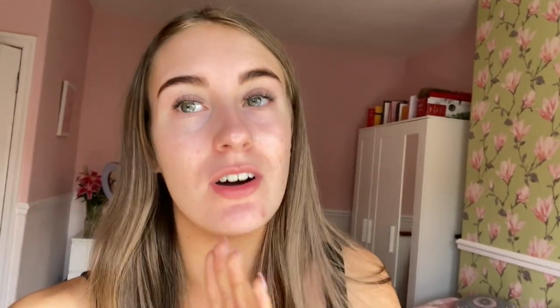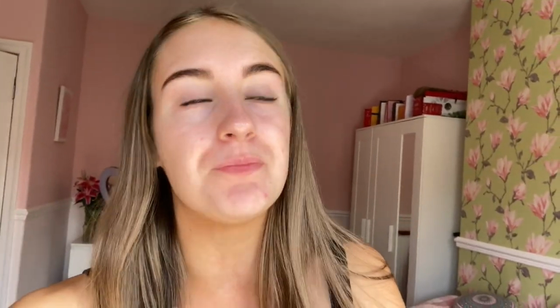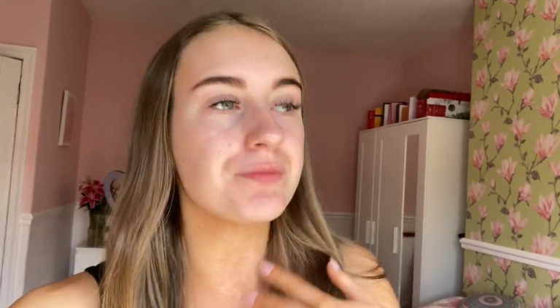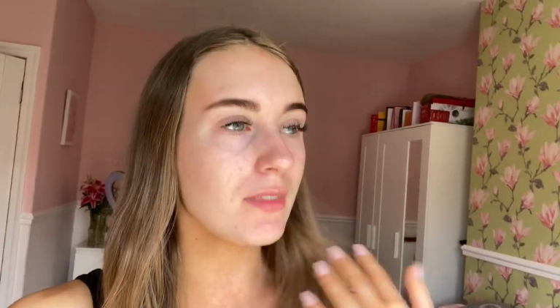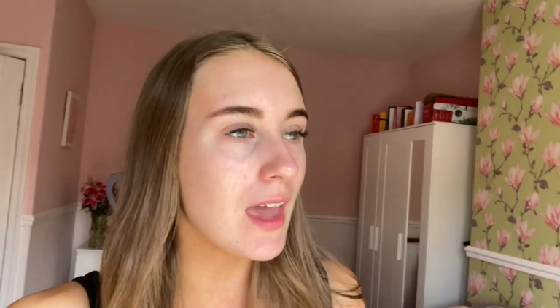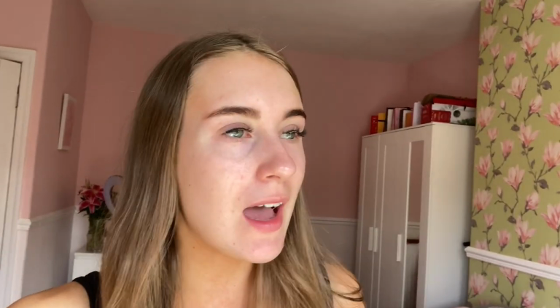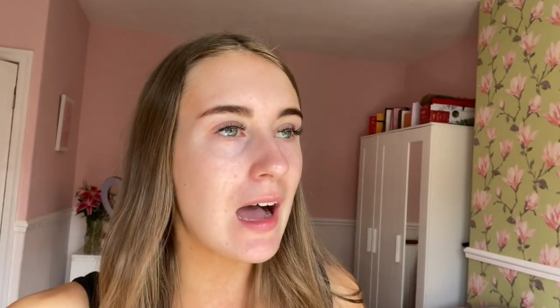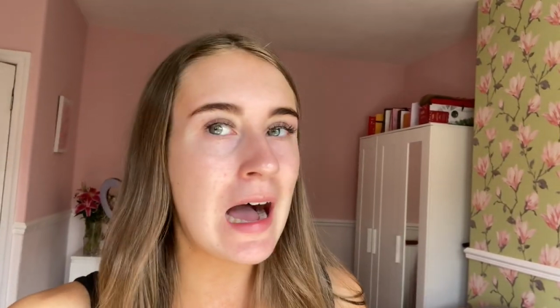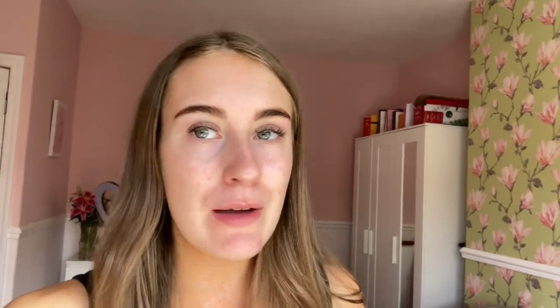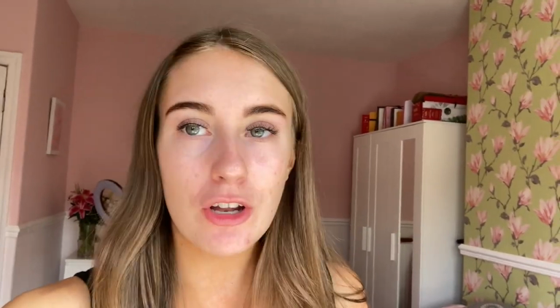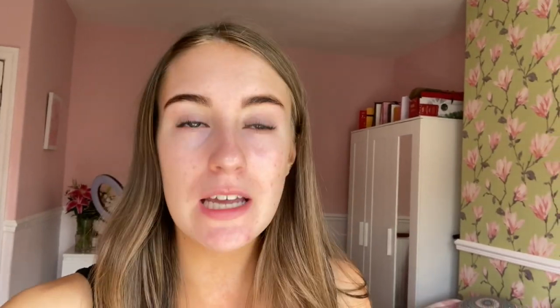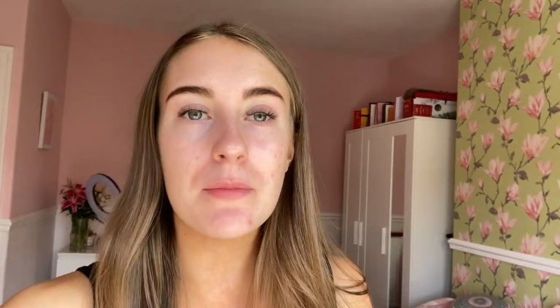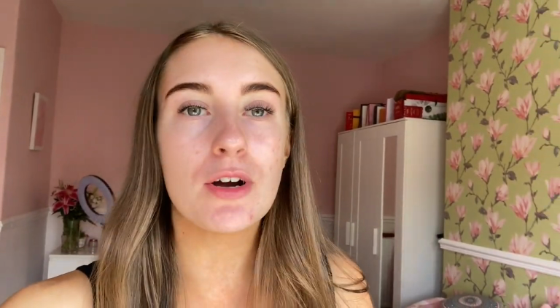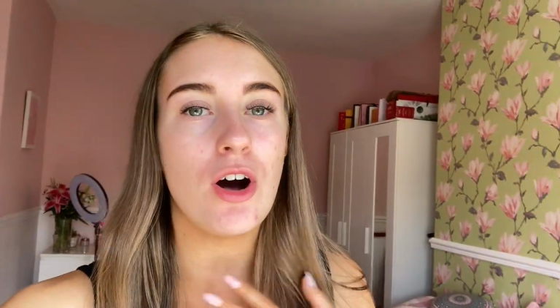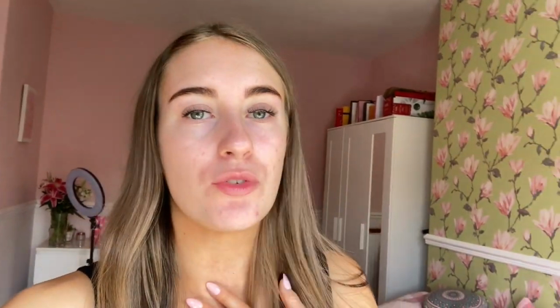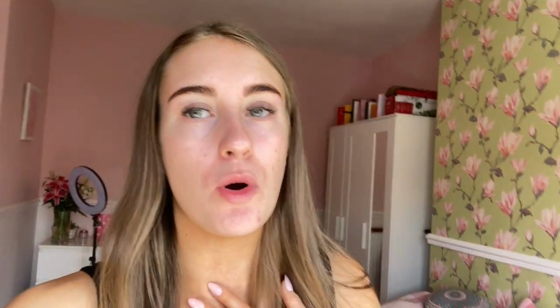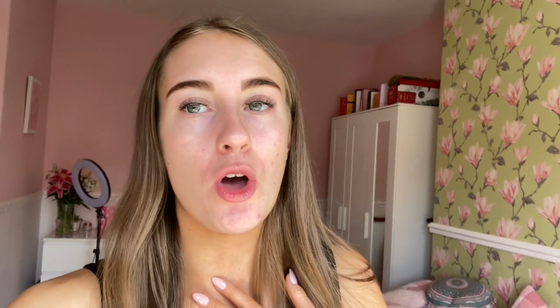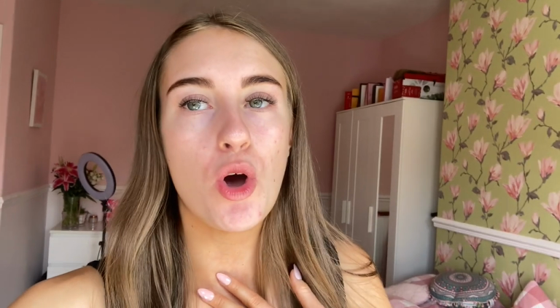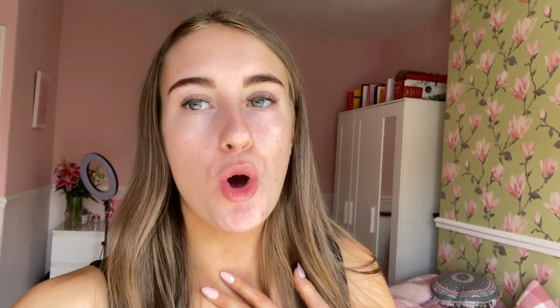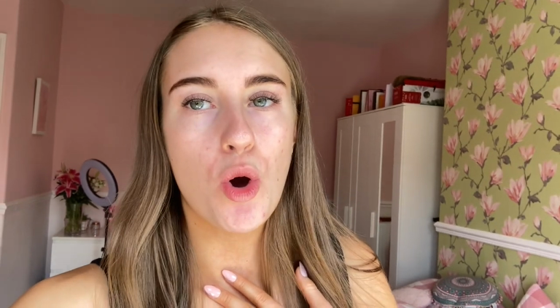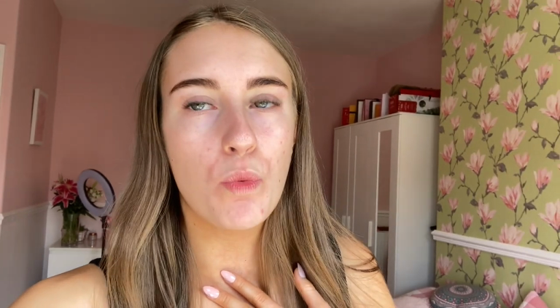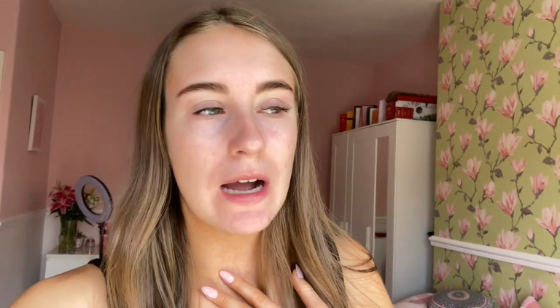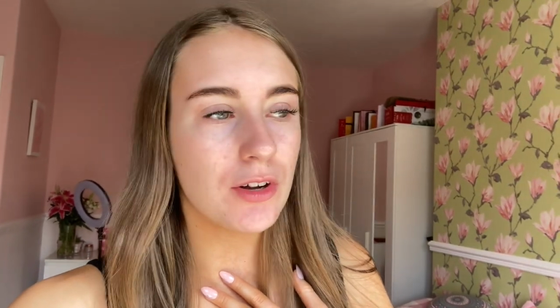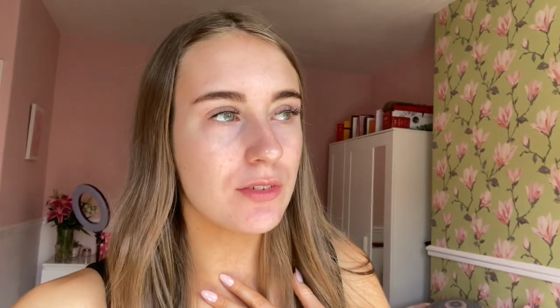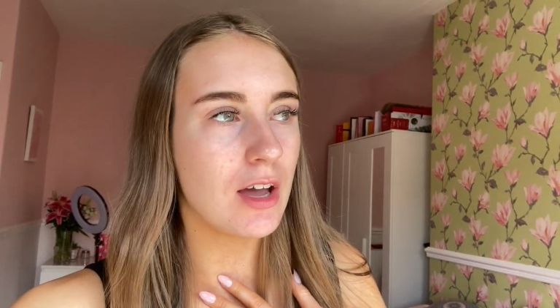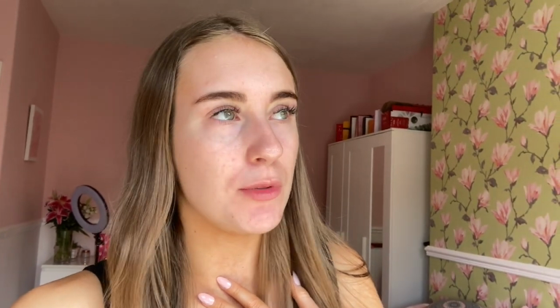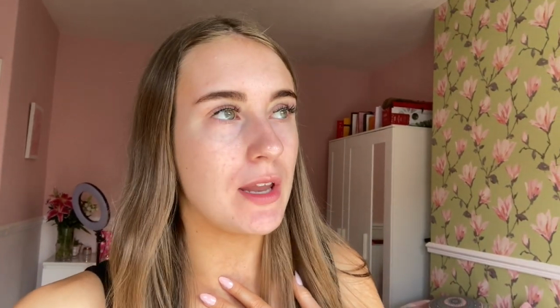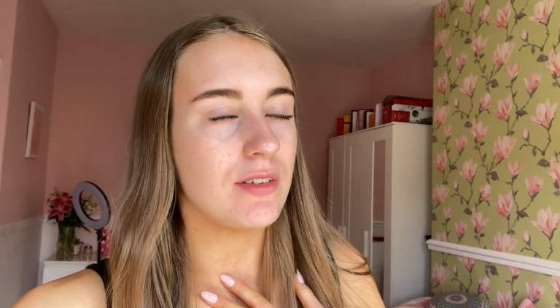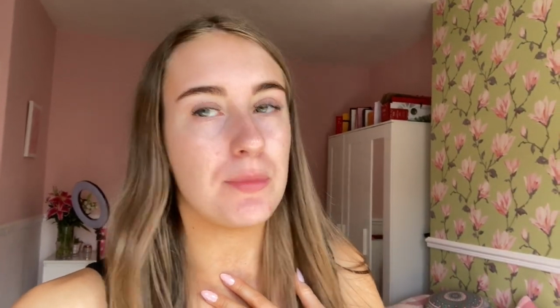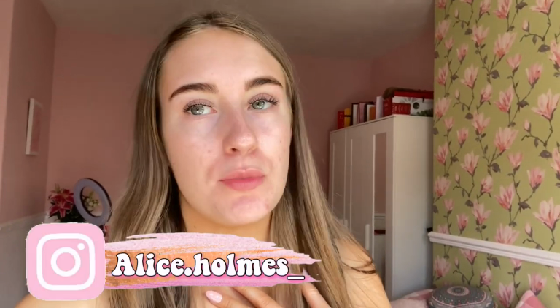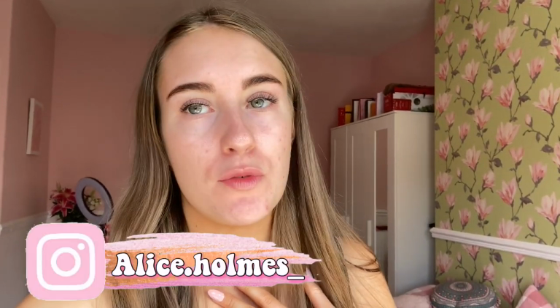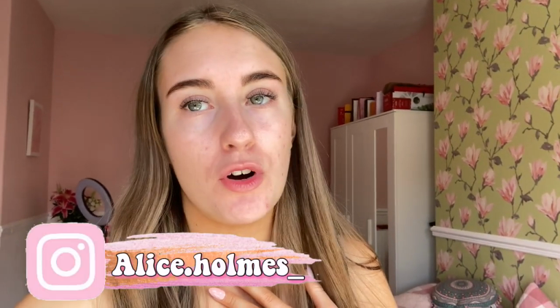I am vlogging because why not? The weather is absolutely beautiful, literally.